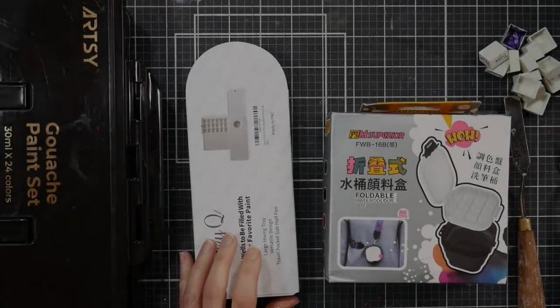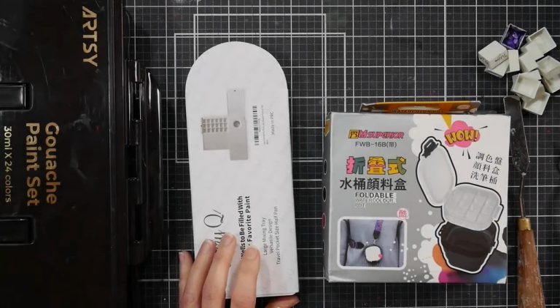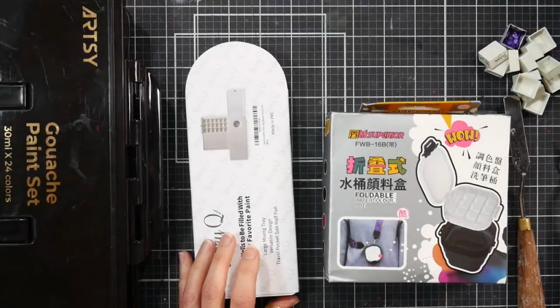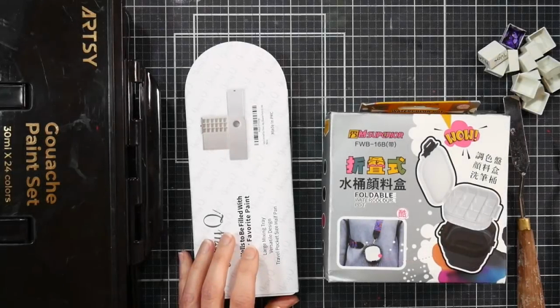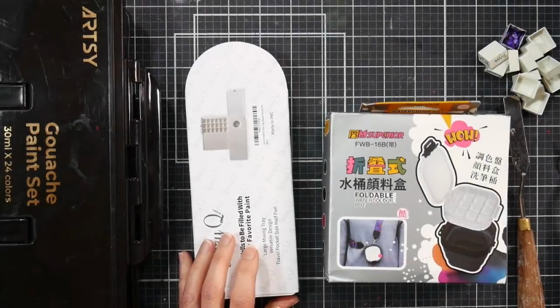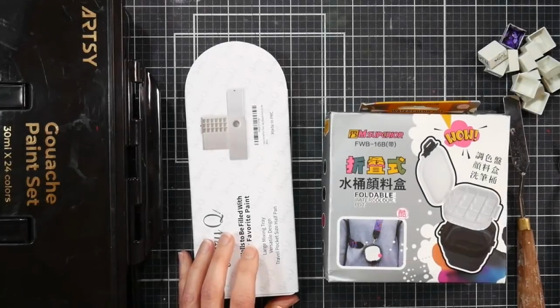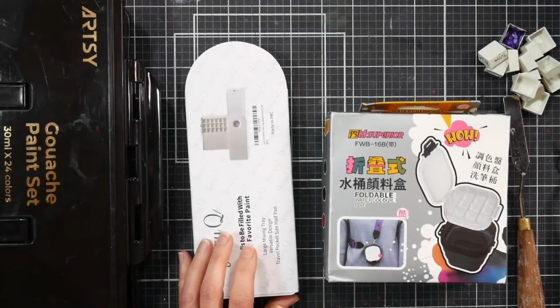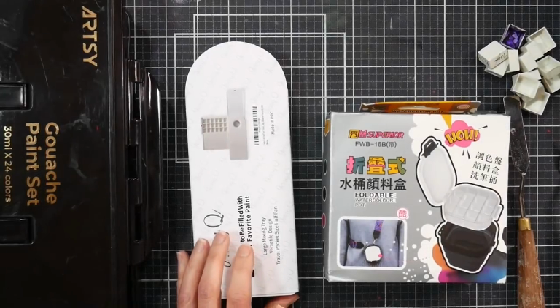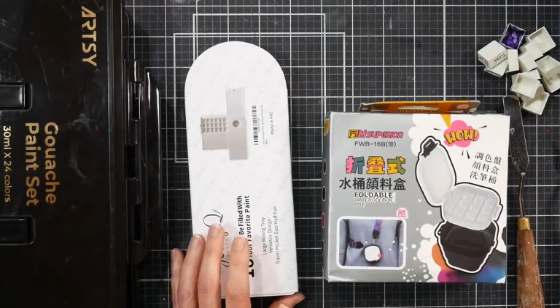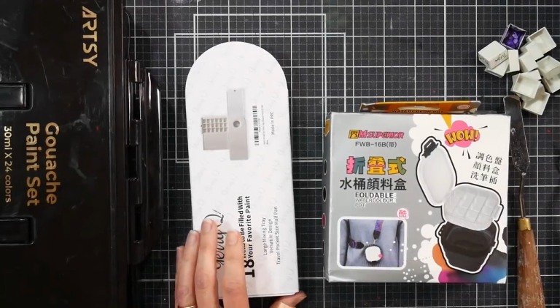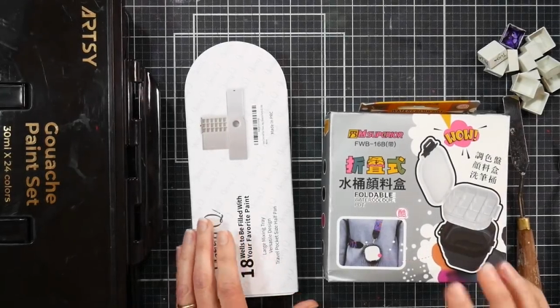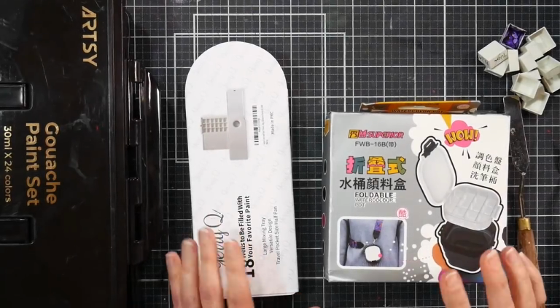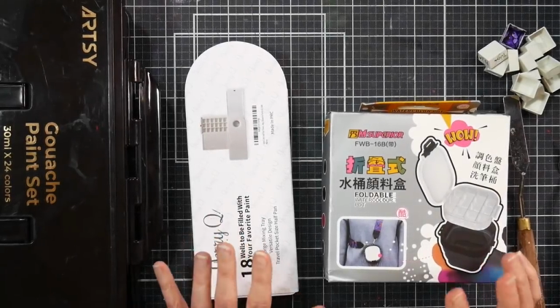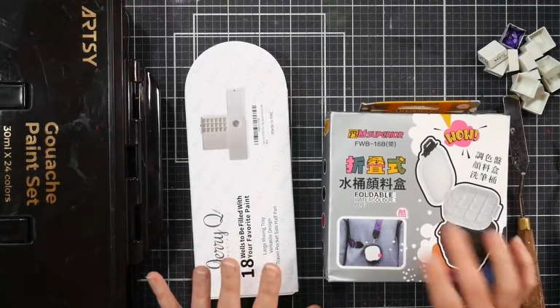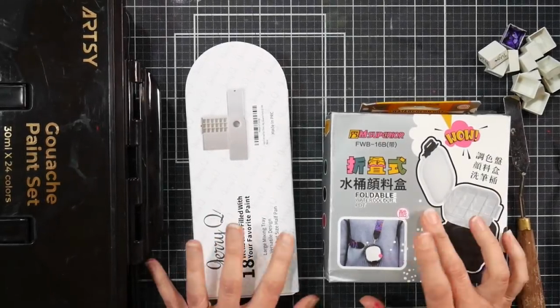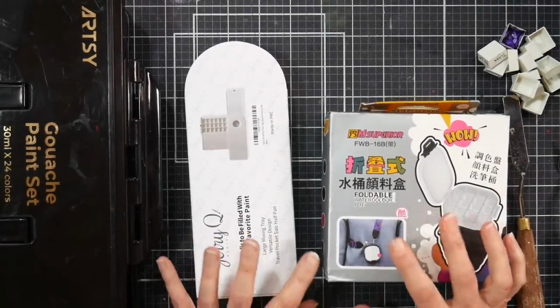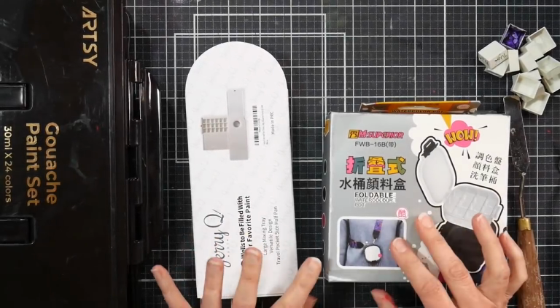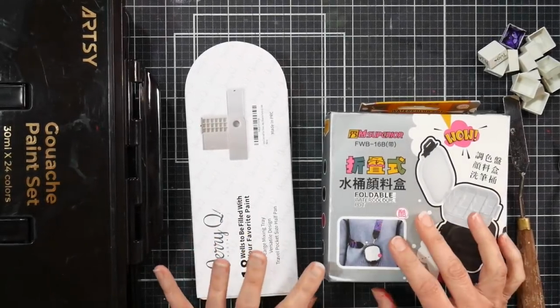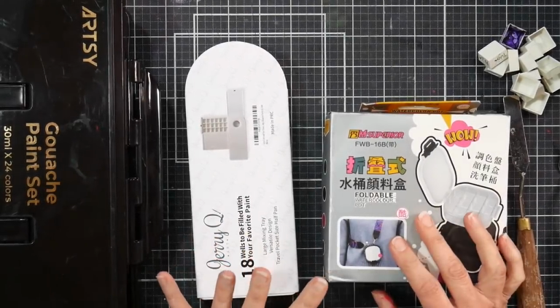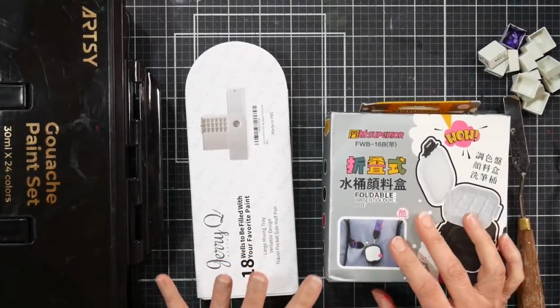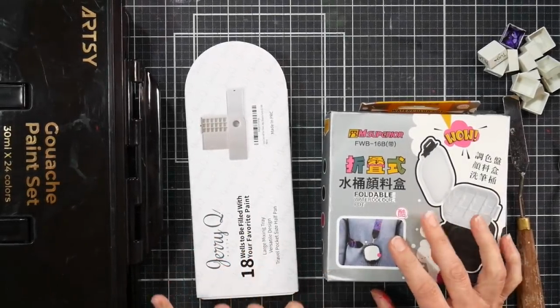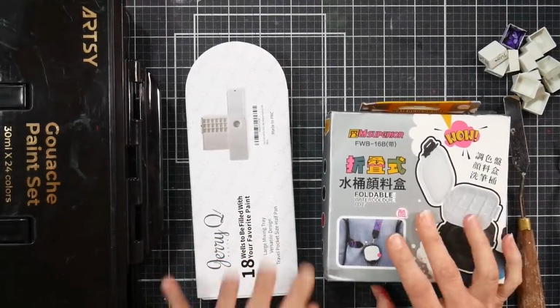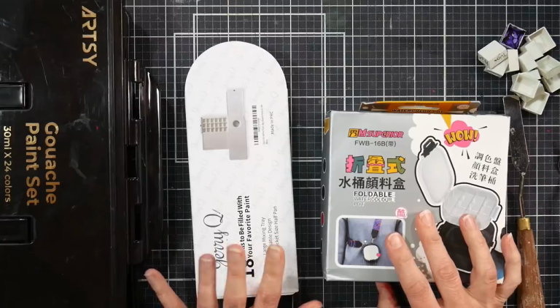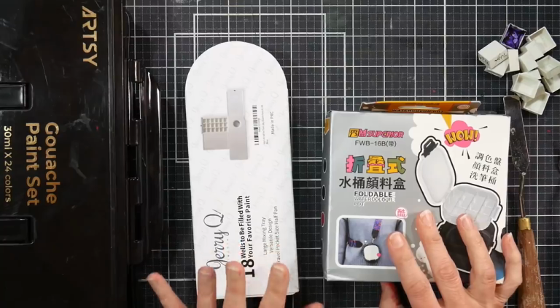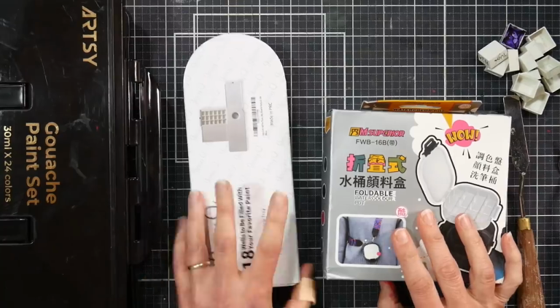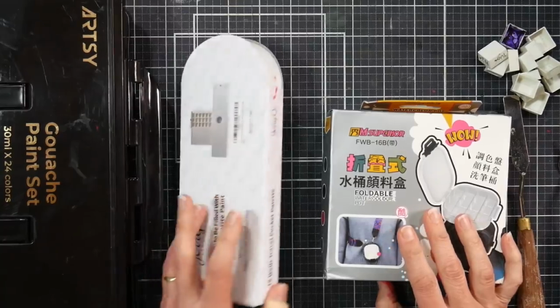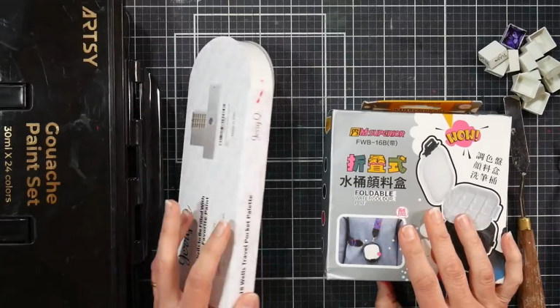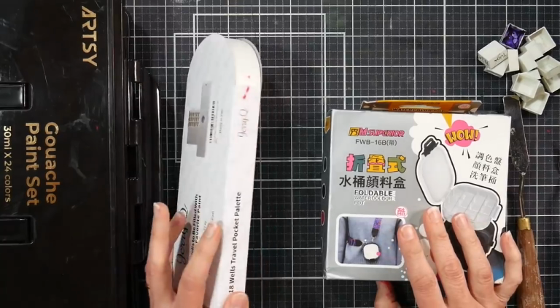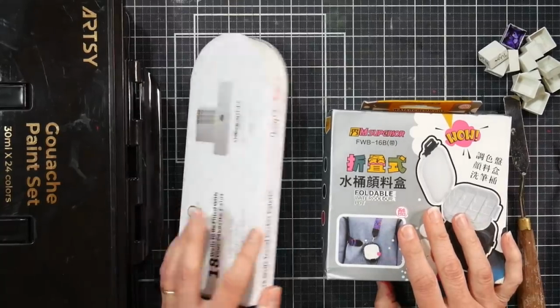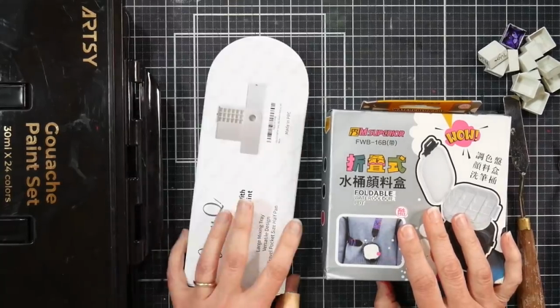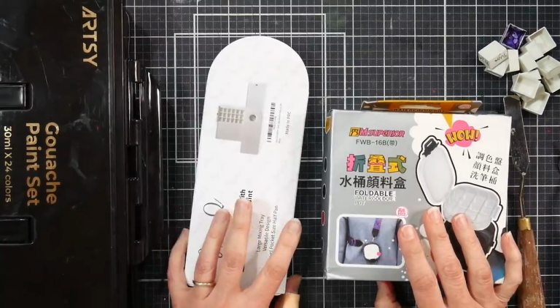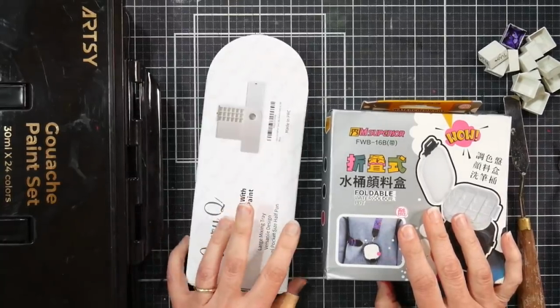Hi there, Lindsay here, the Frugal Crafter. As promised, we're going to try out some of these gouache palettes.